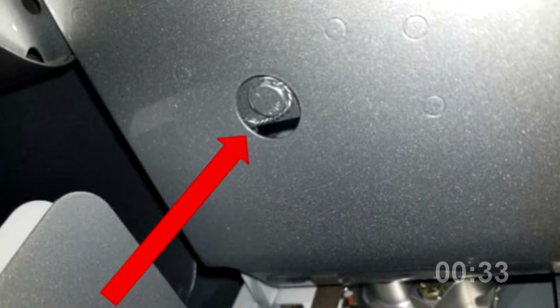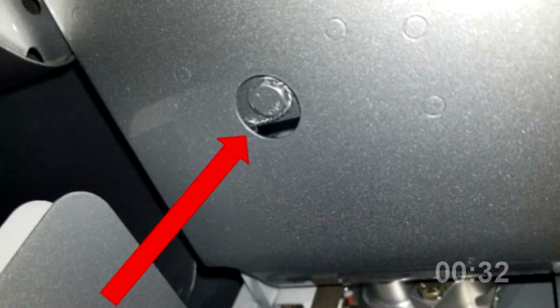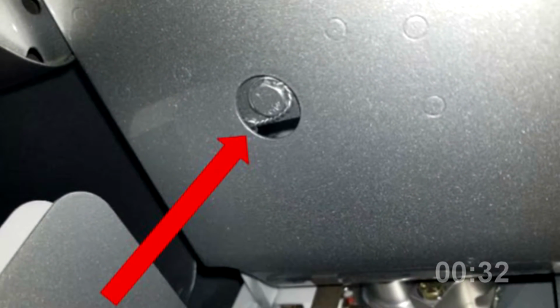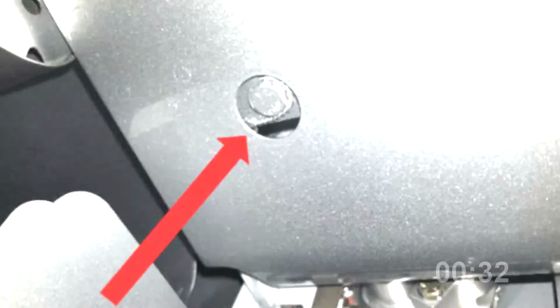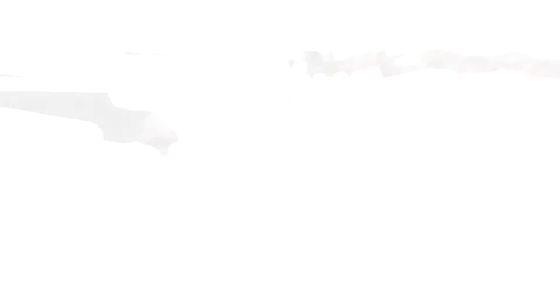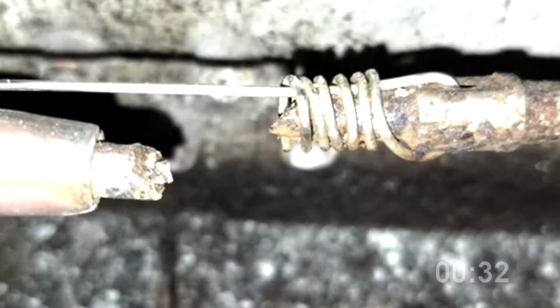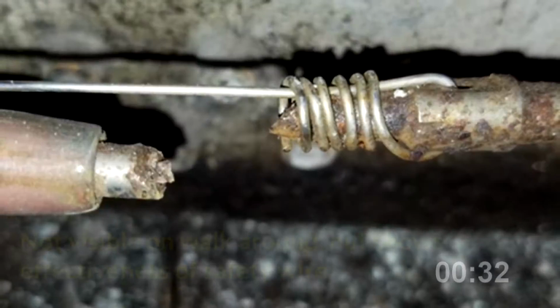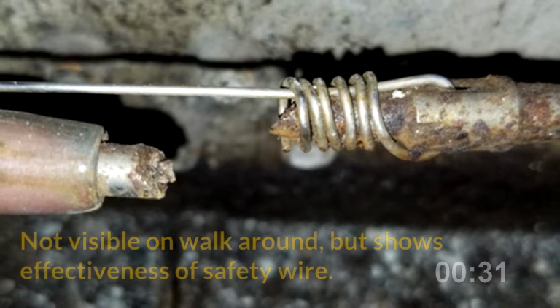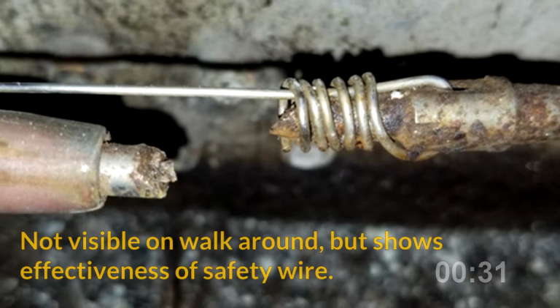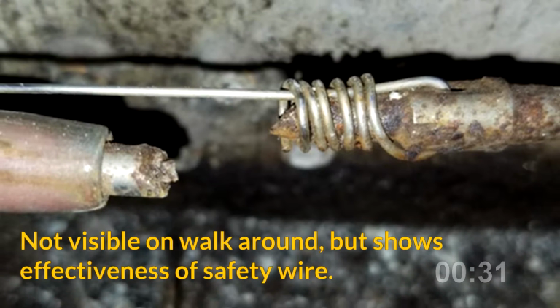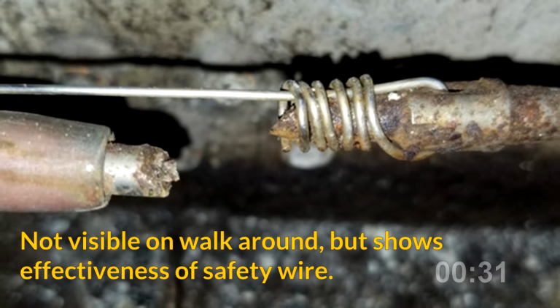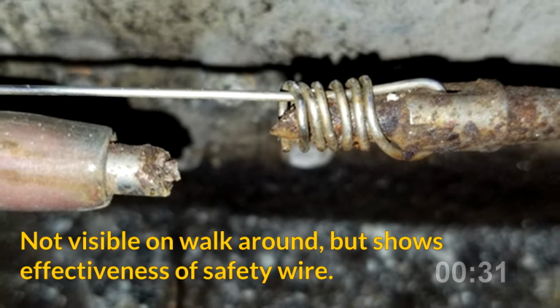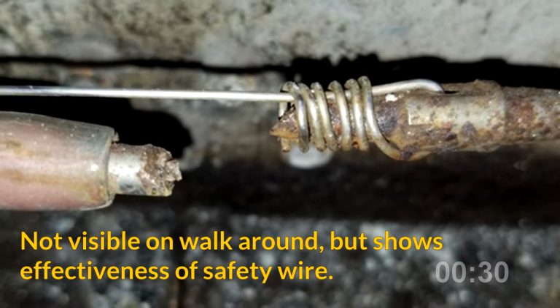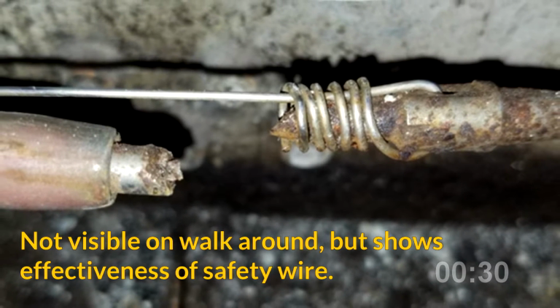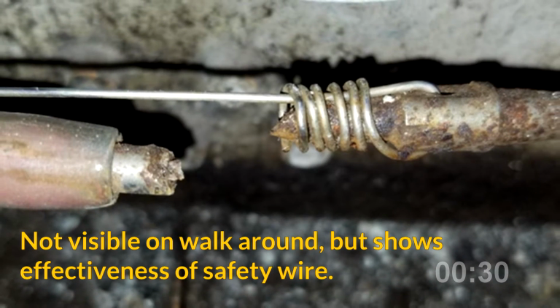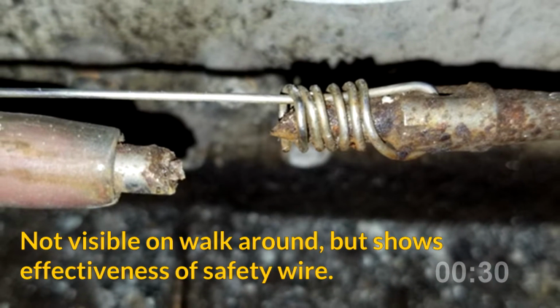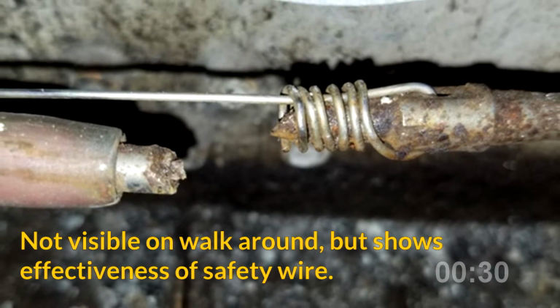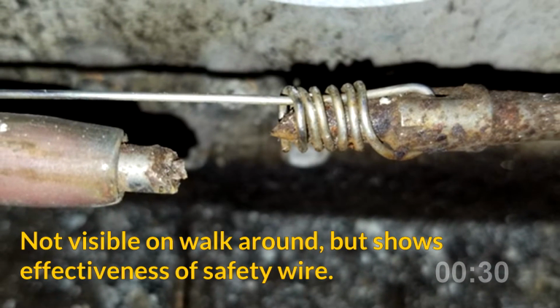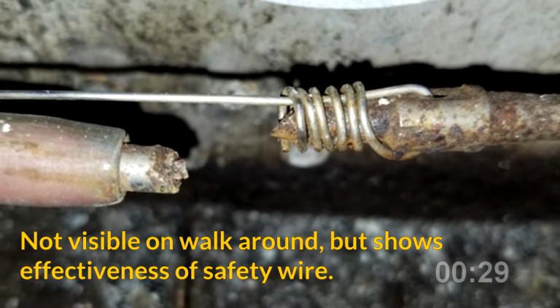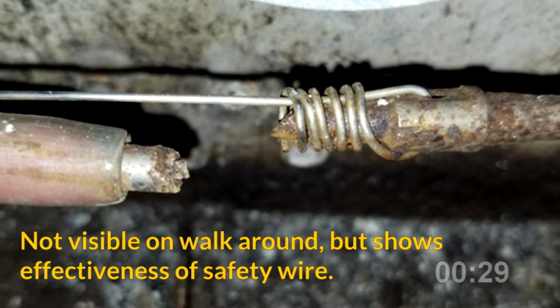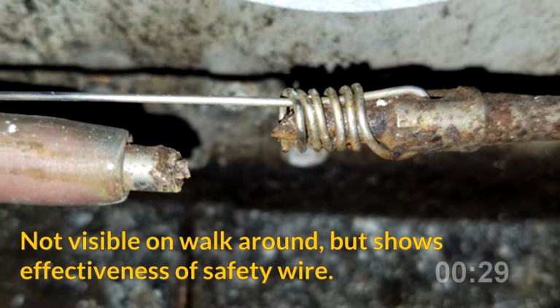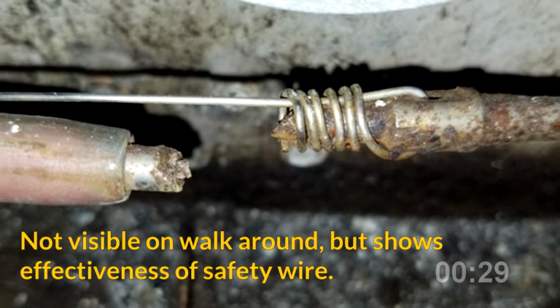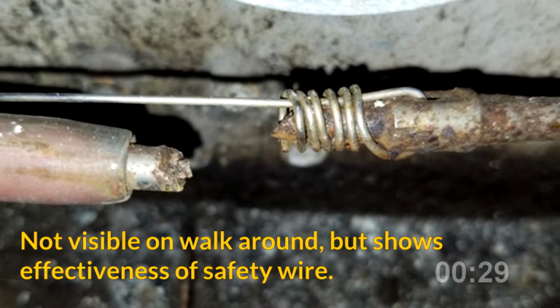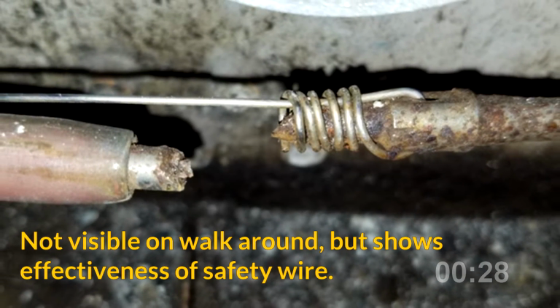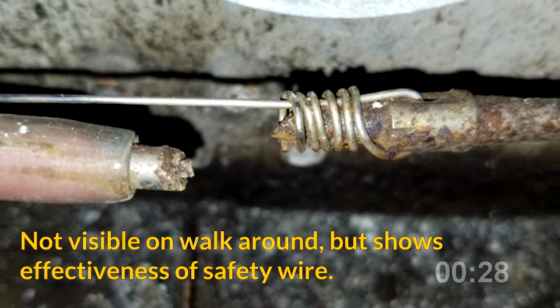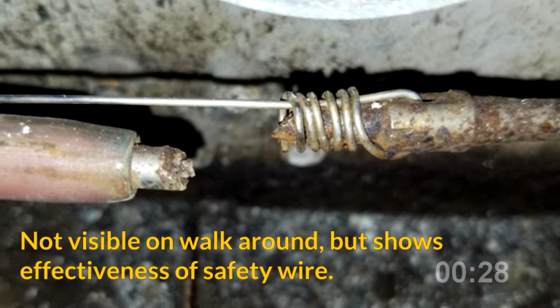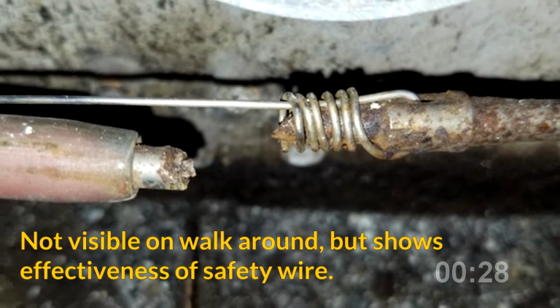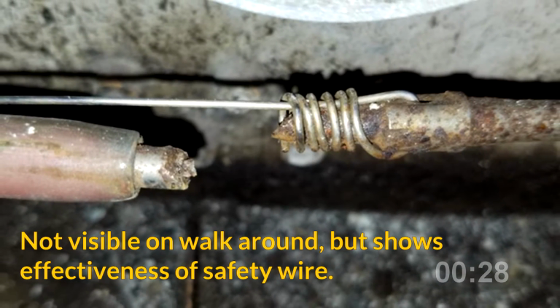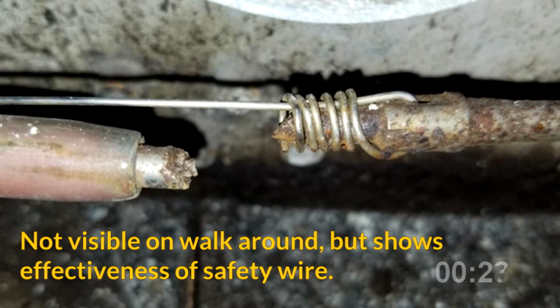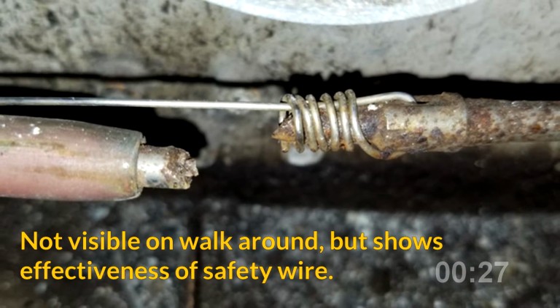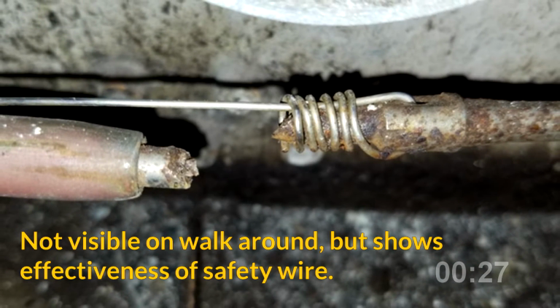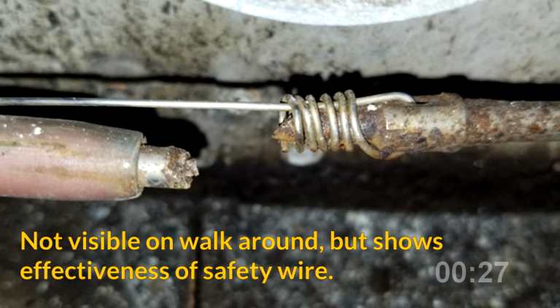This is a separated aileron cable from a Bonanza. The safety wire held firm and the pilot didn't even know he had a problem.